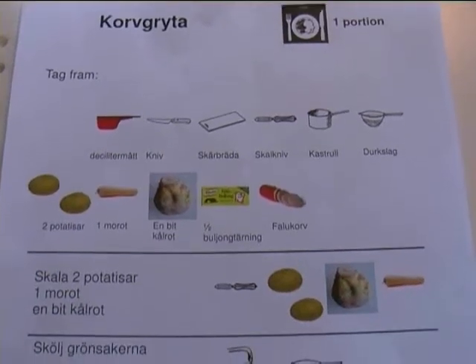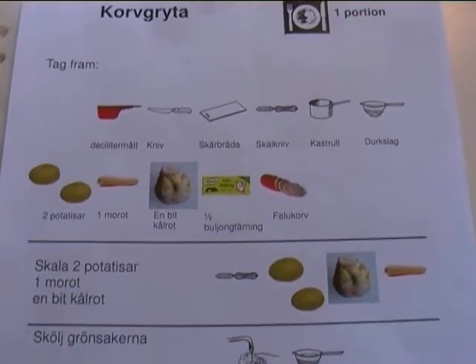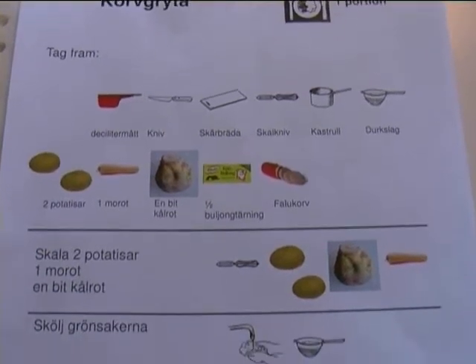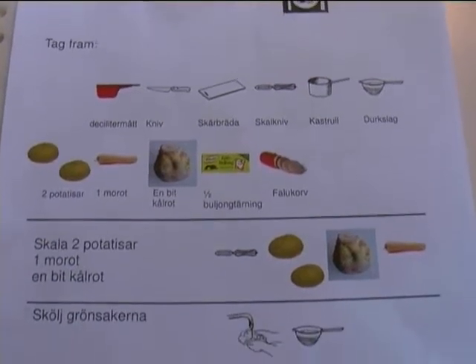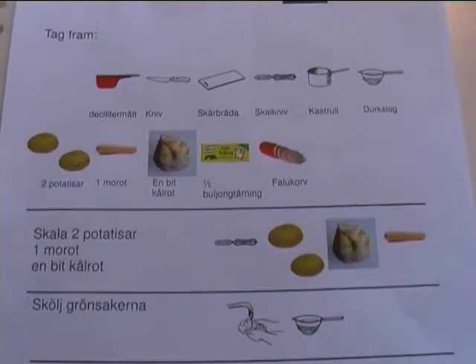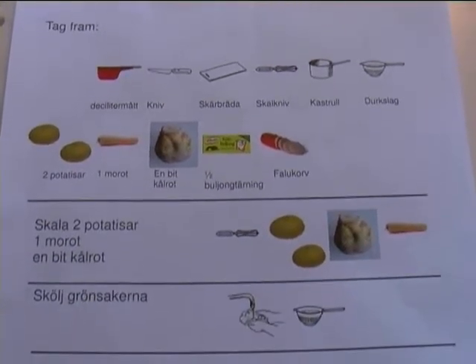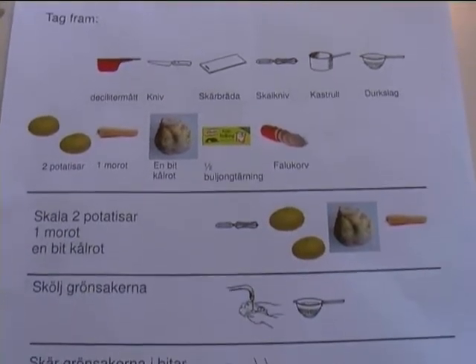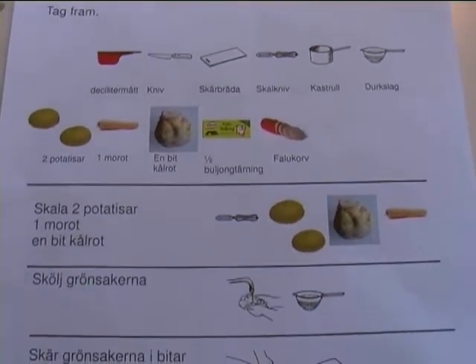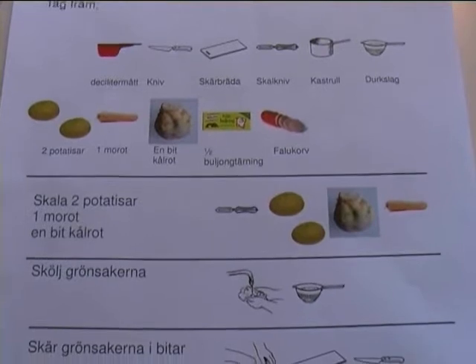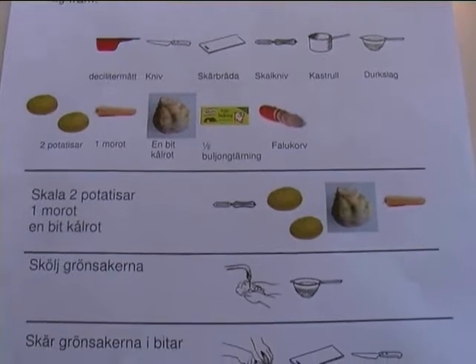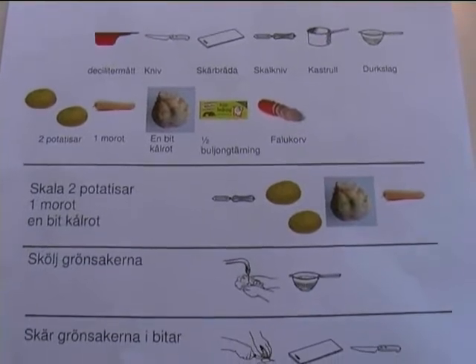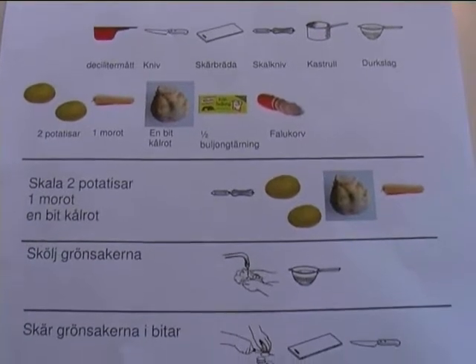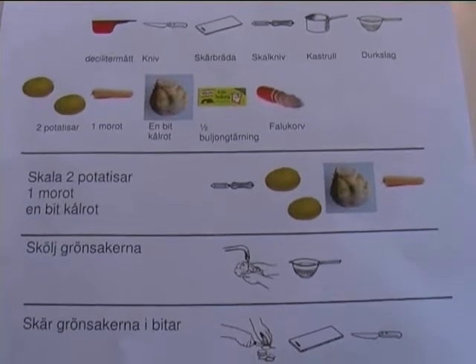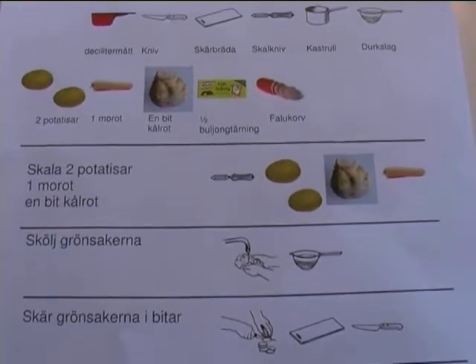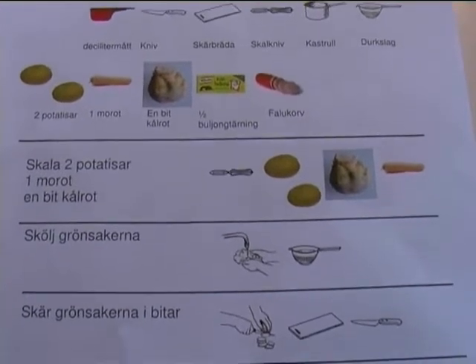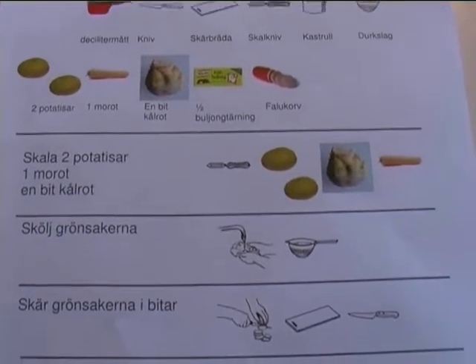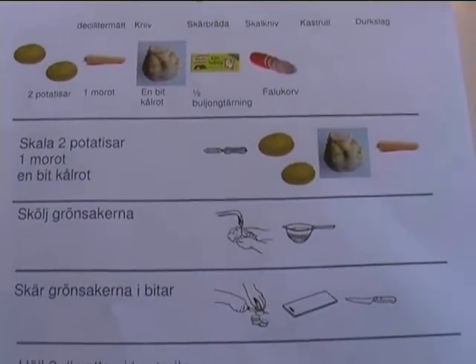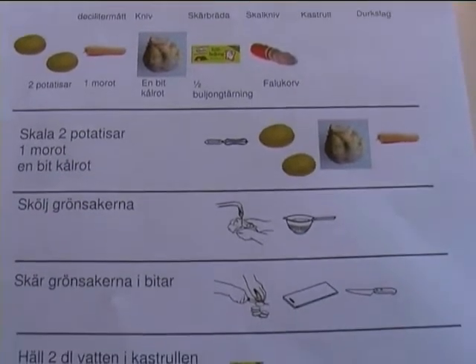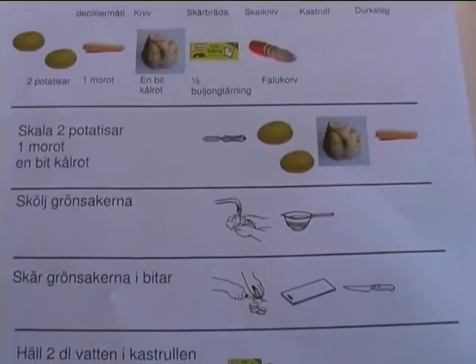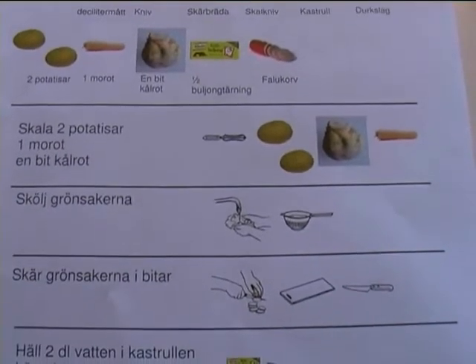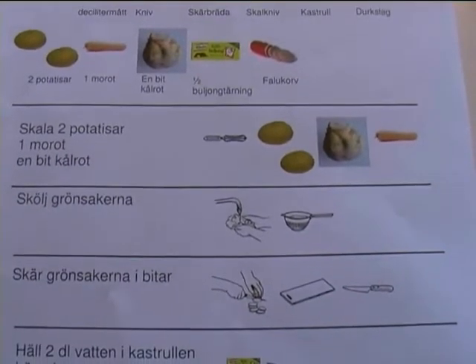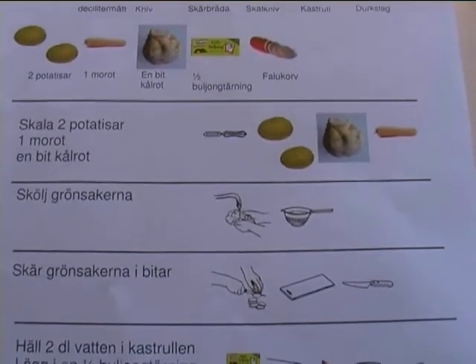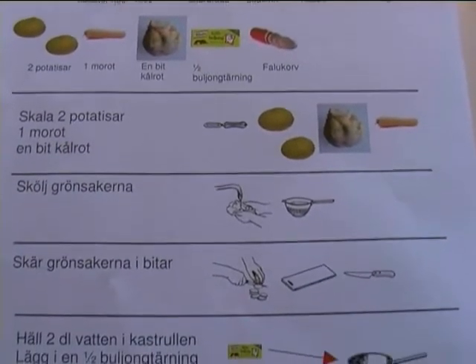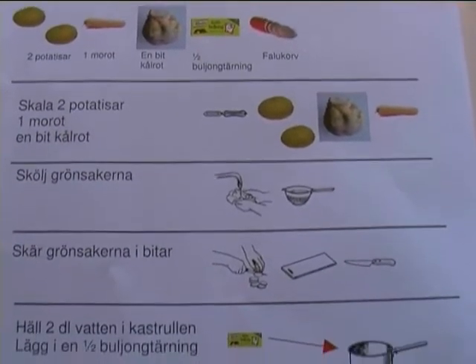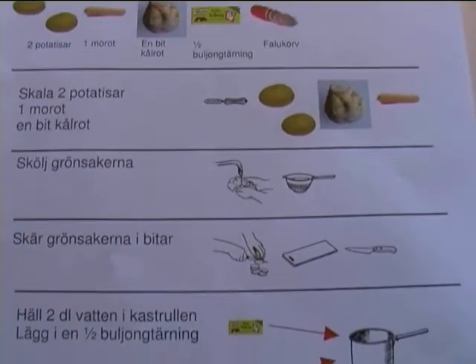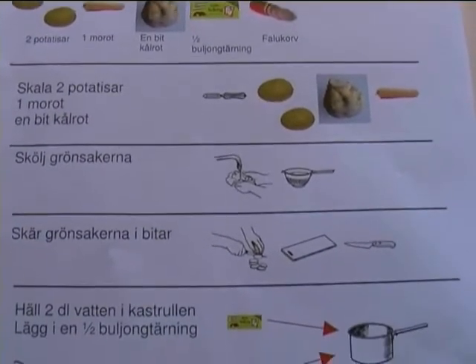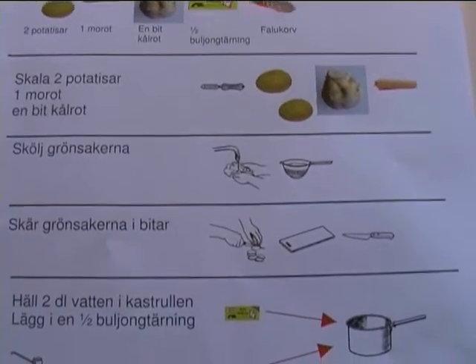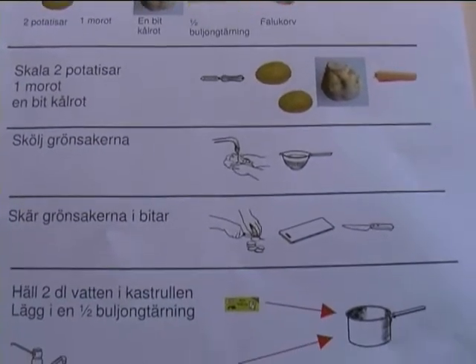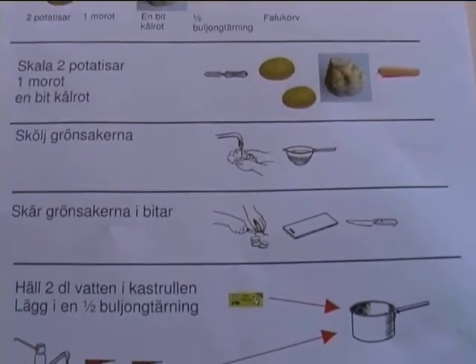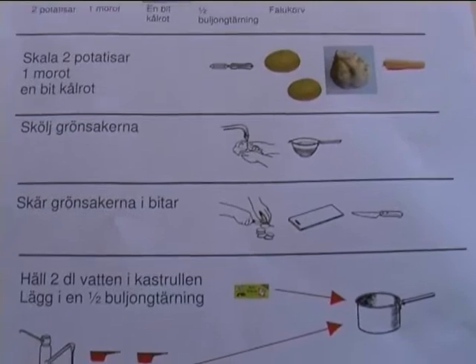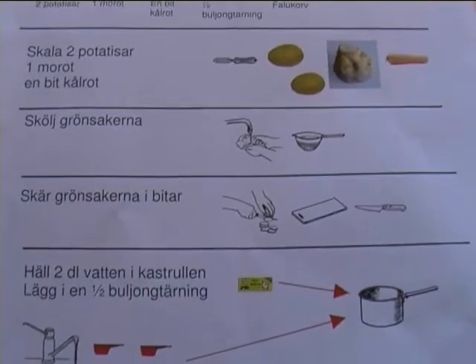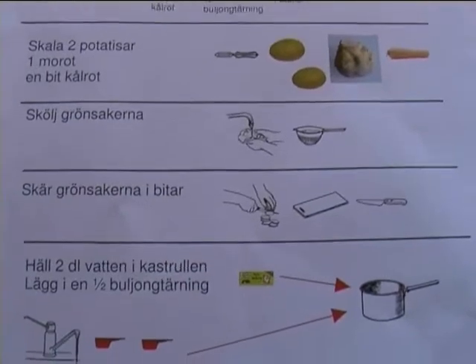At the picture recipe you can see both which ingredients, which utensils and which moments that are included.